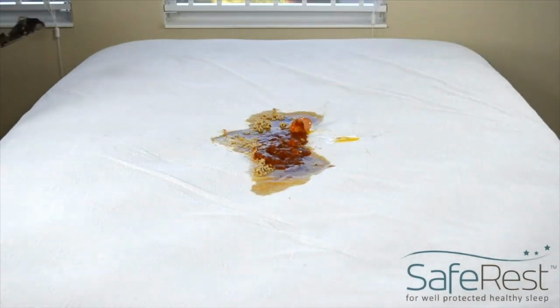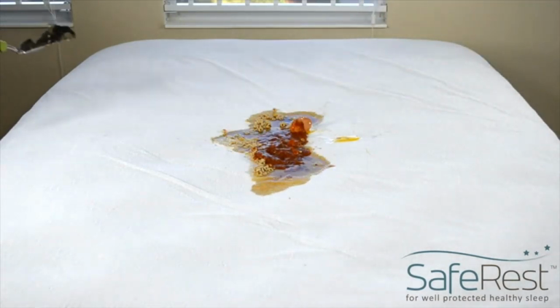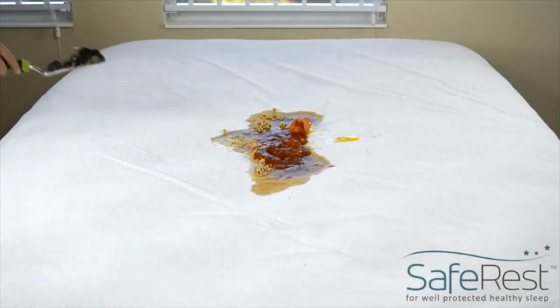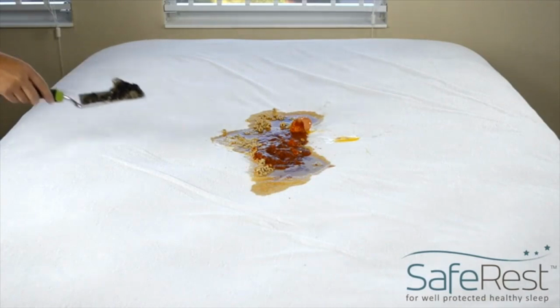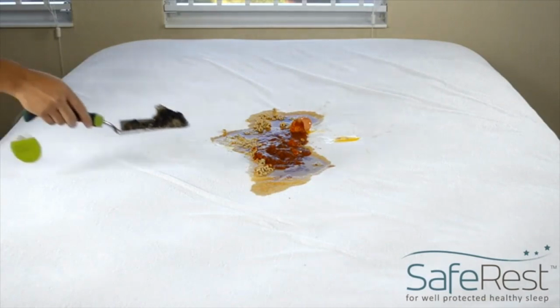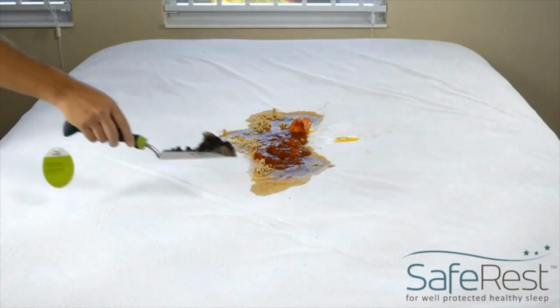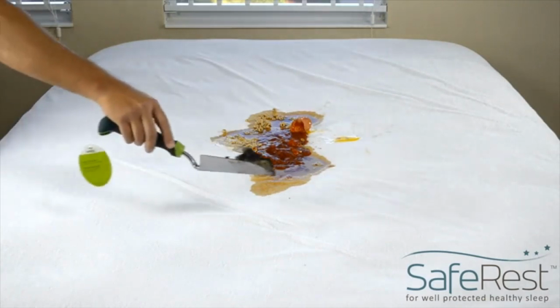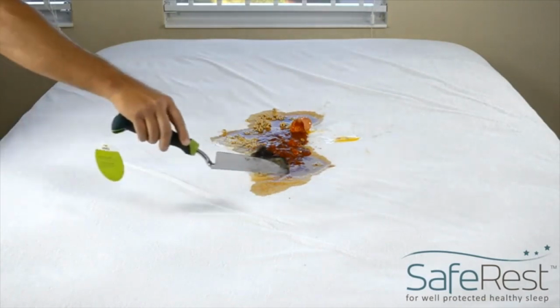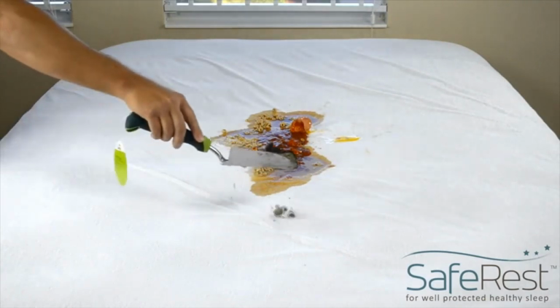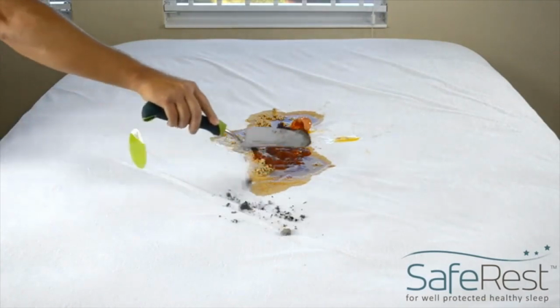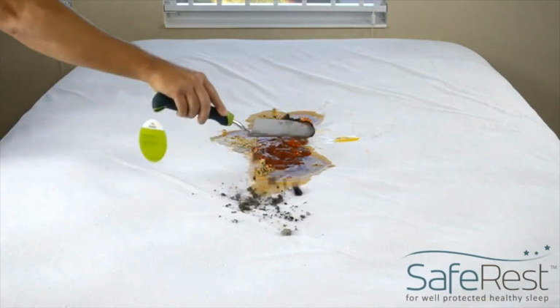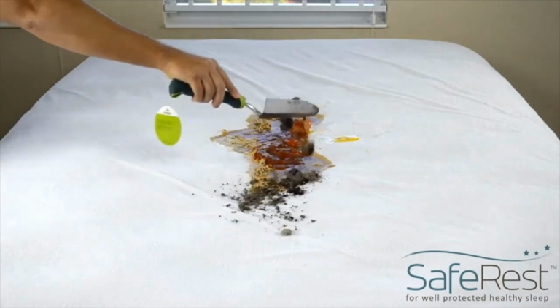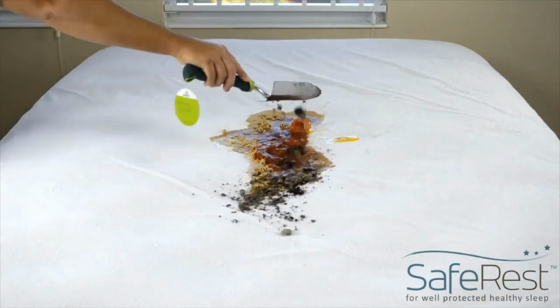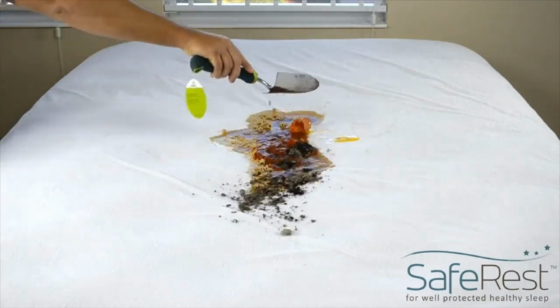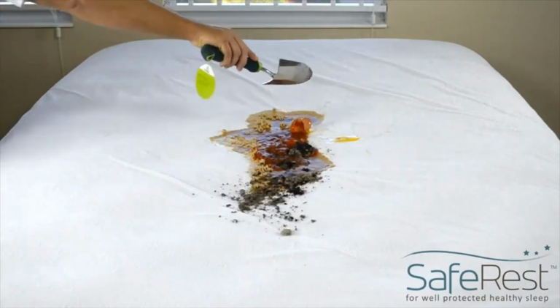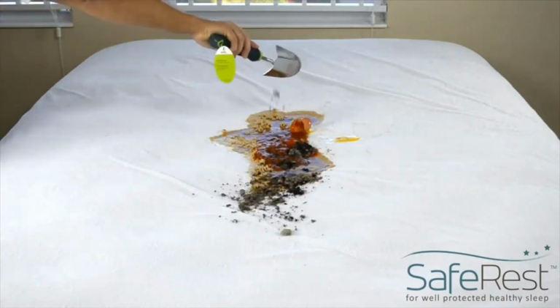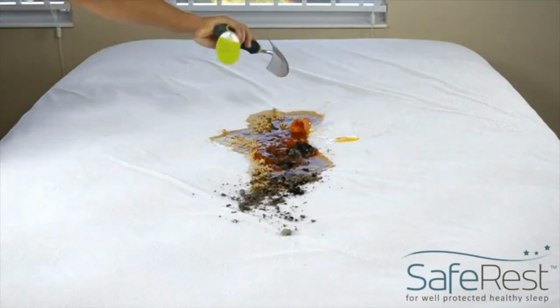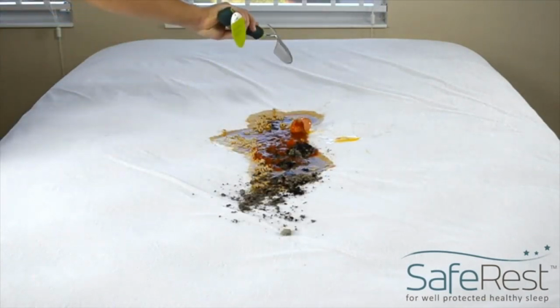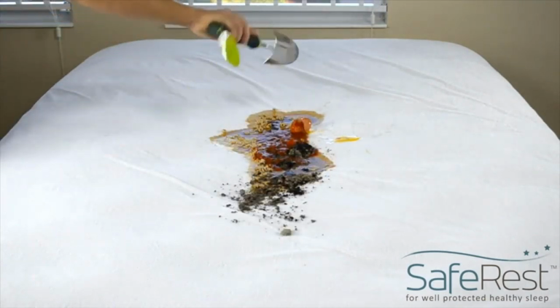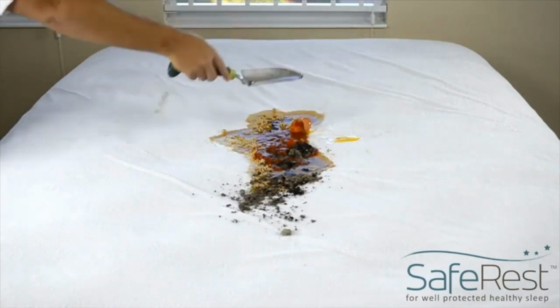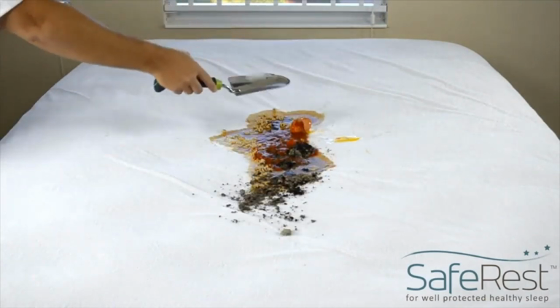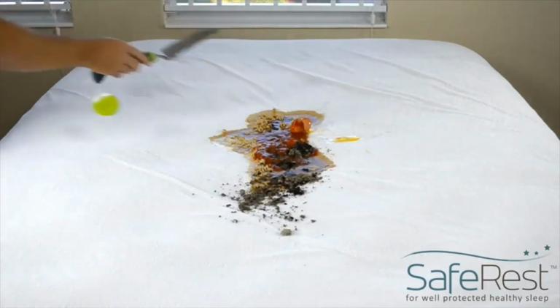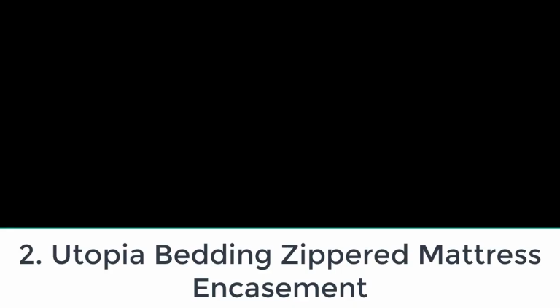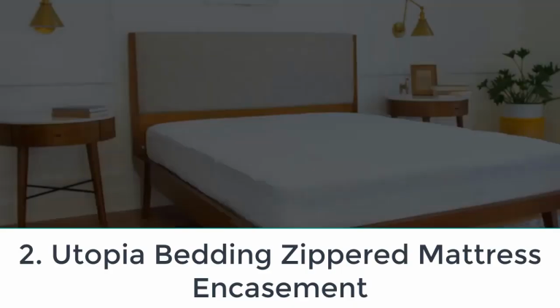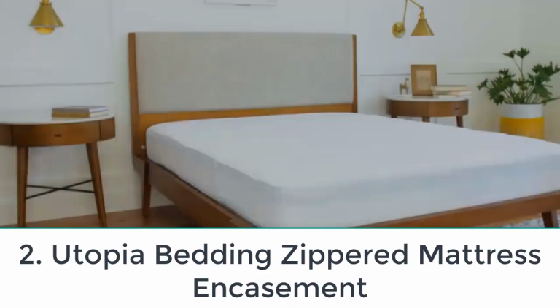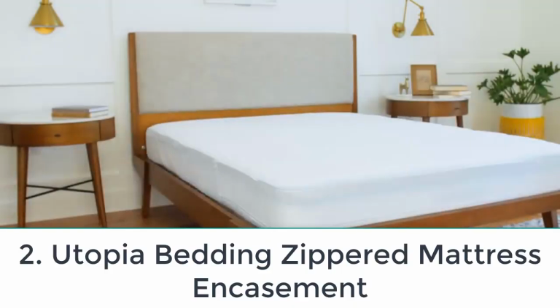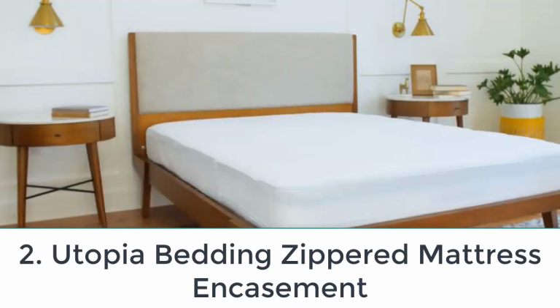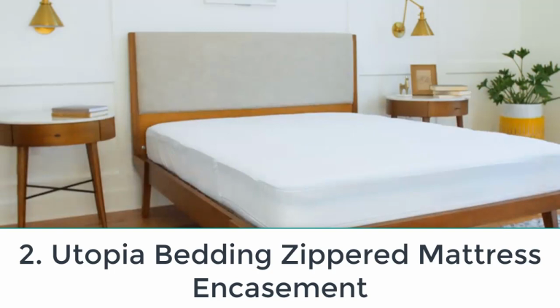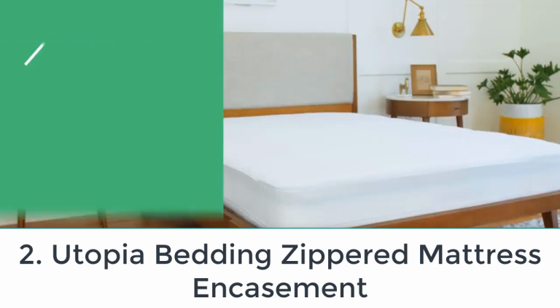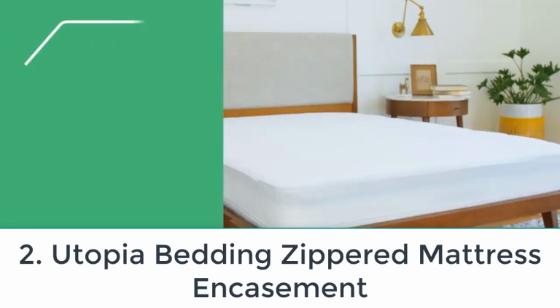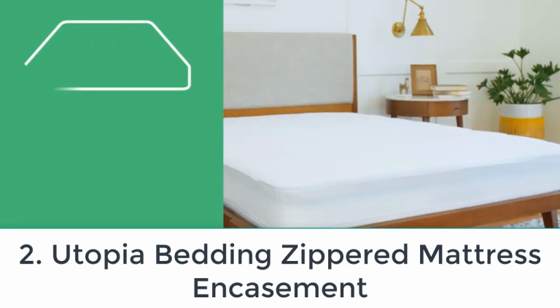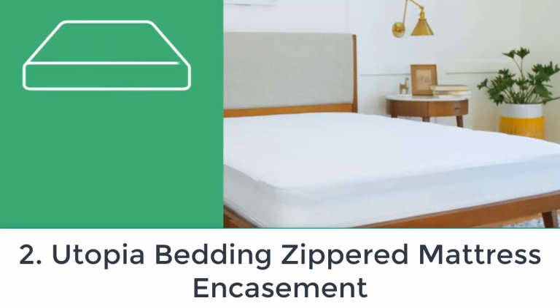One reviewer wrote: "I have washed this about 30 times and it is still in amazing condition." Another wrote: "My son sneaks into bed with us and has accidents from time to time — my brand new mattress has never been wet."